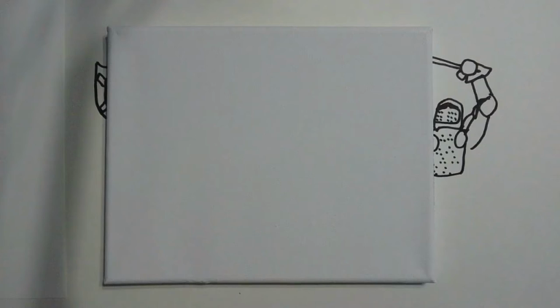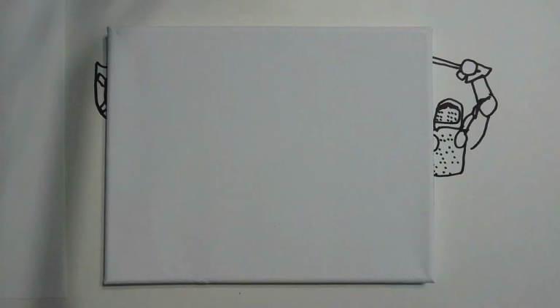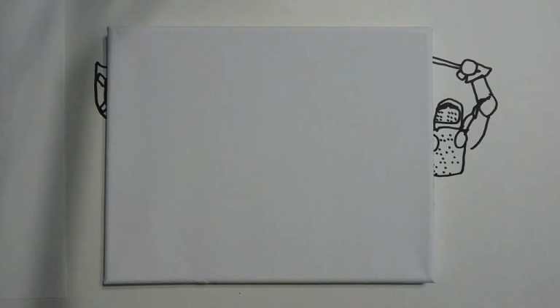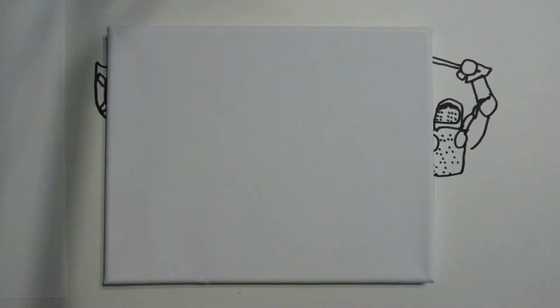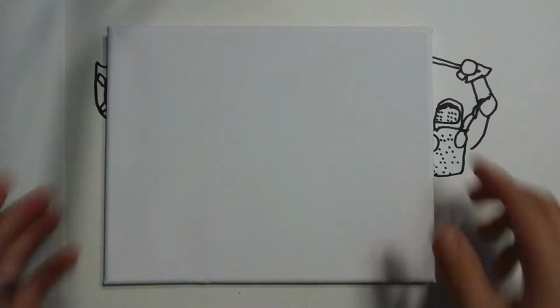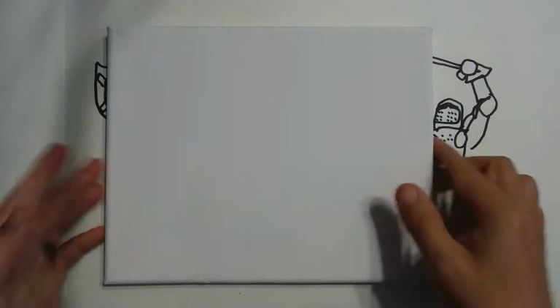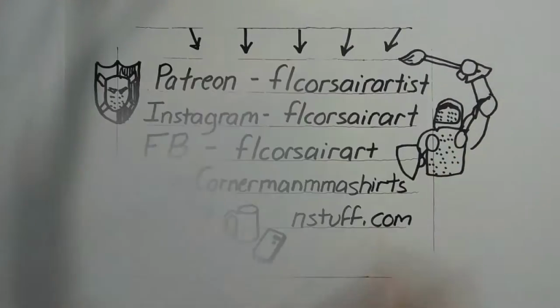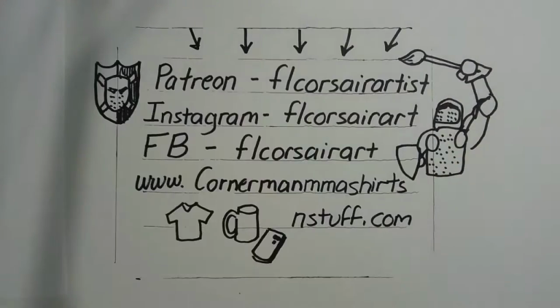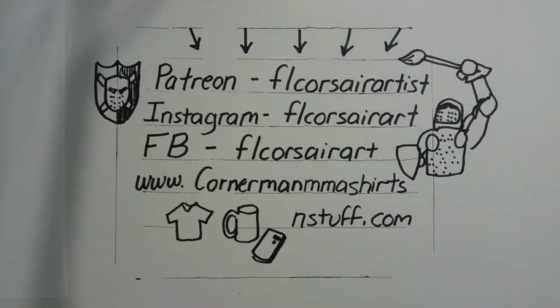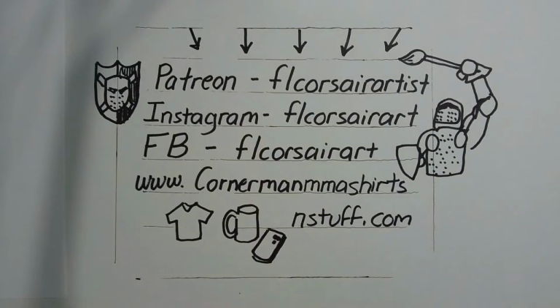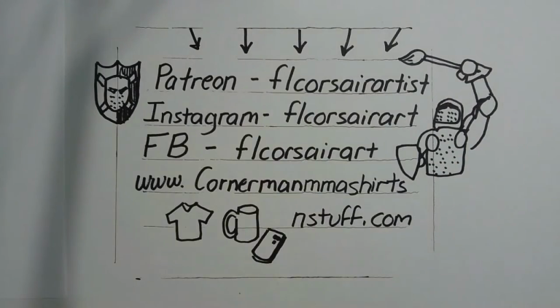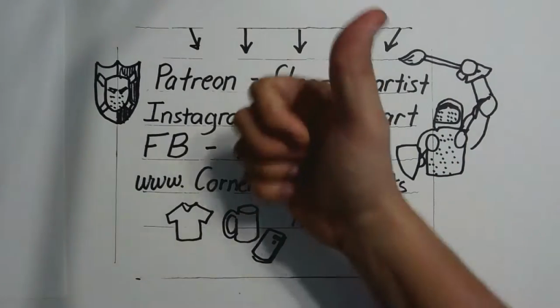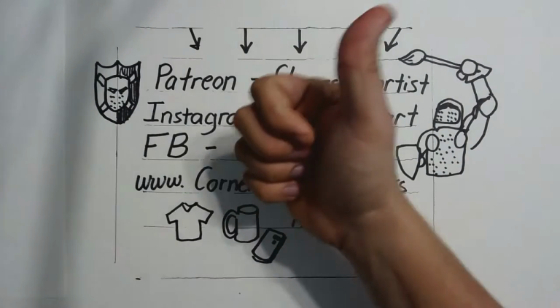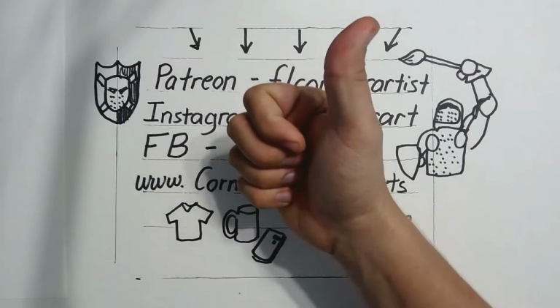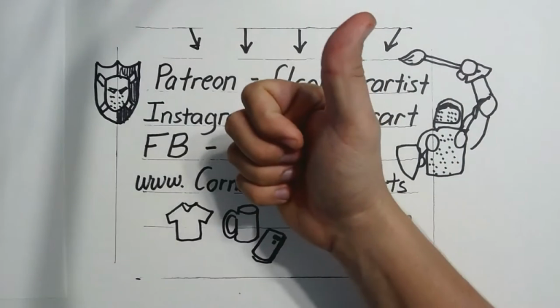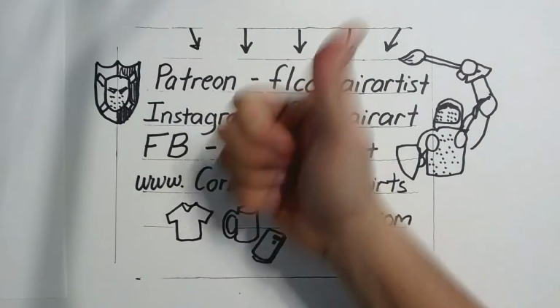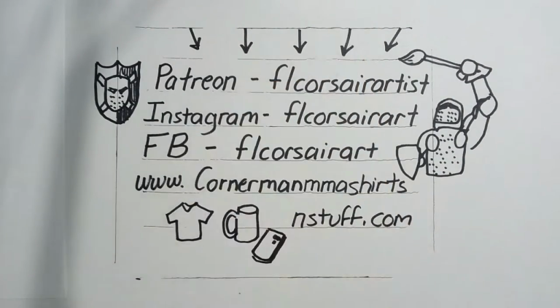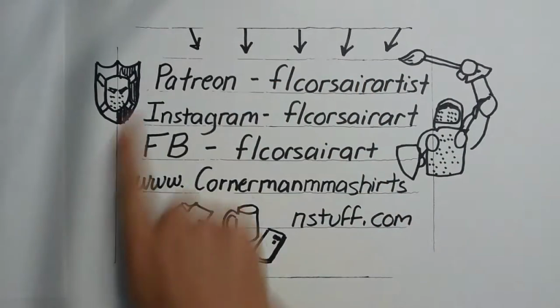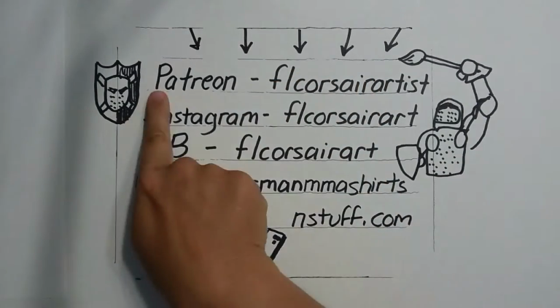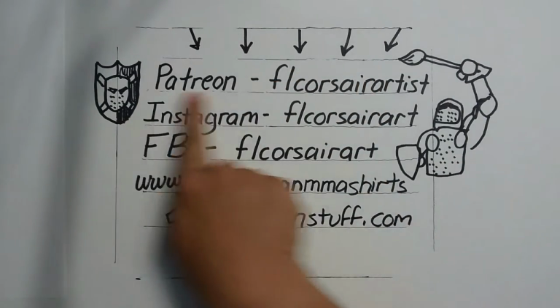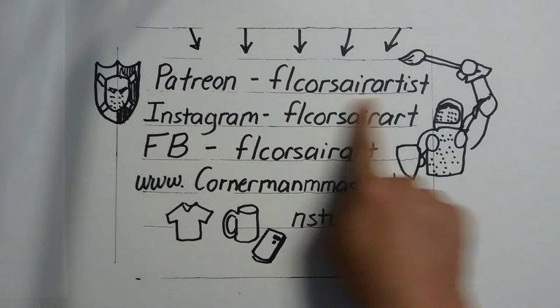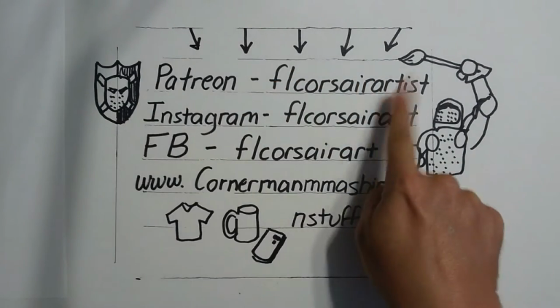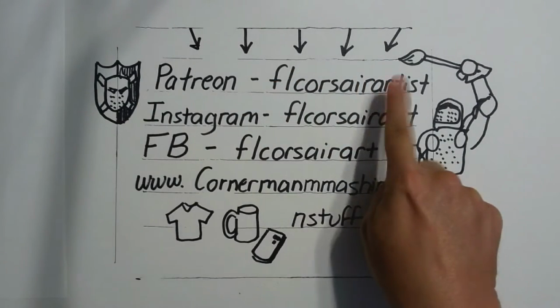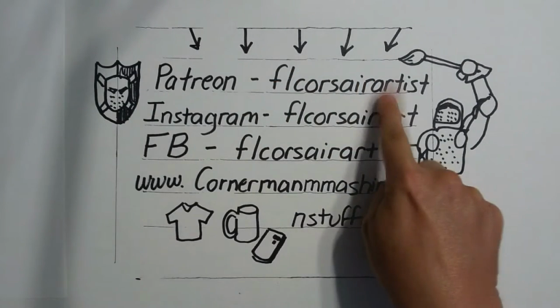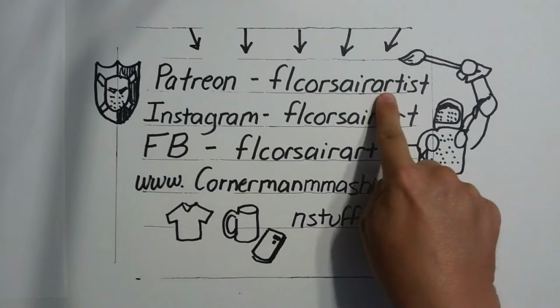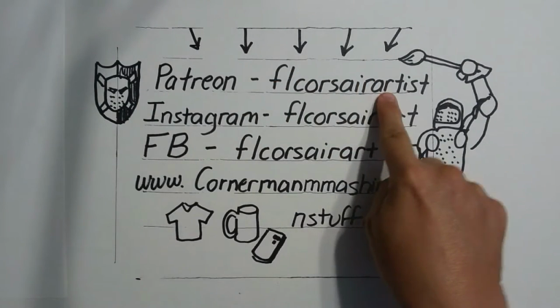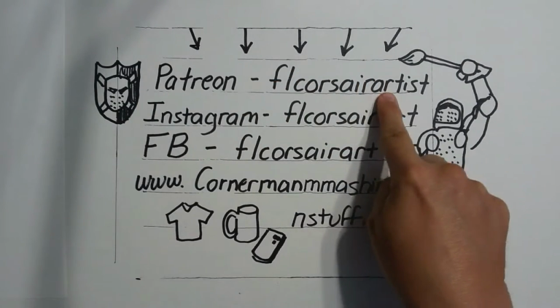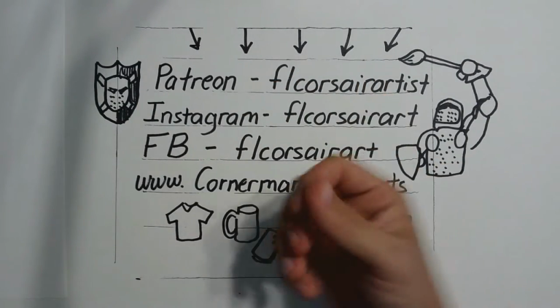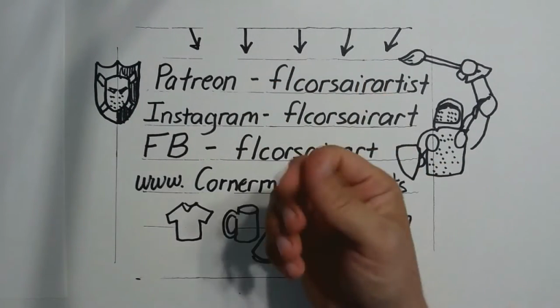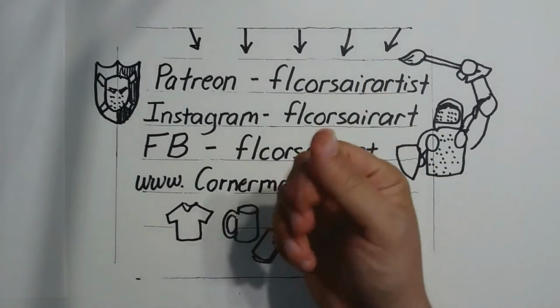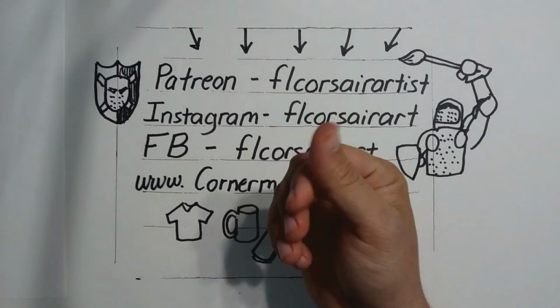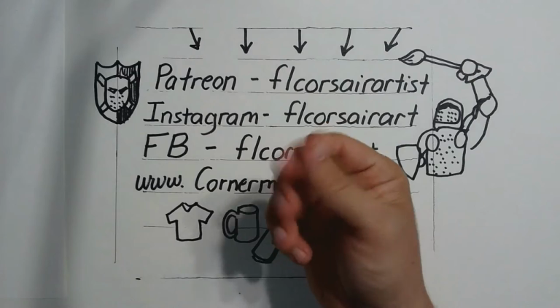Don't forget to like and subscribe and check the links below to help support a starving artist and the Tampa Corsairs.